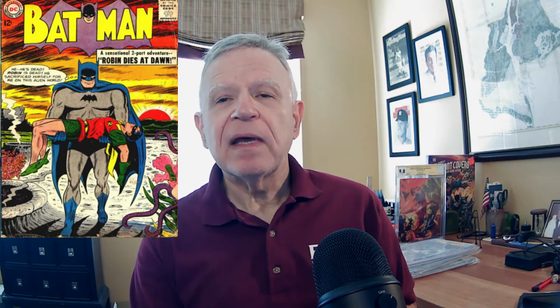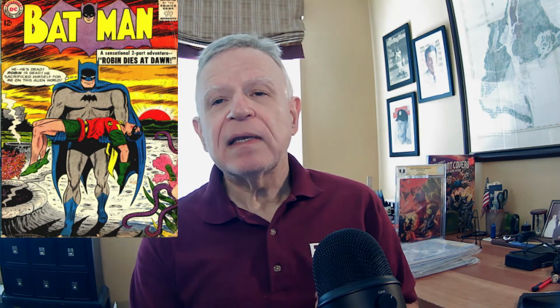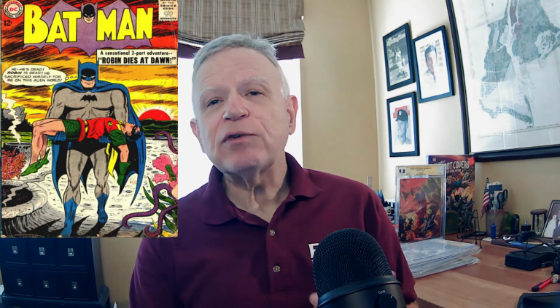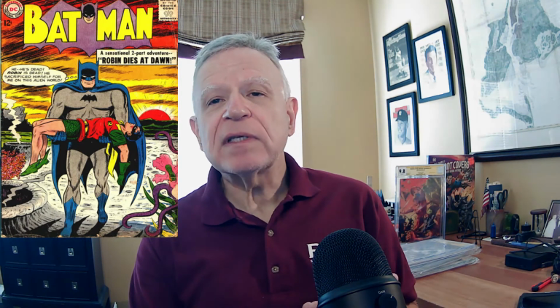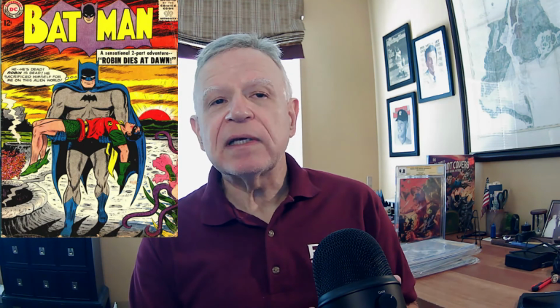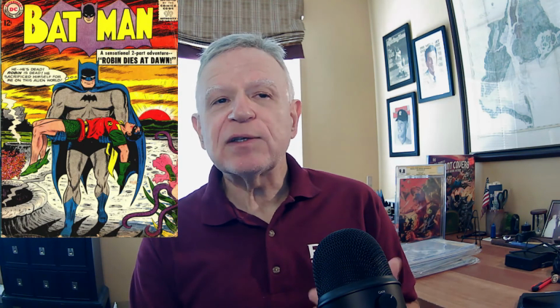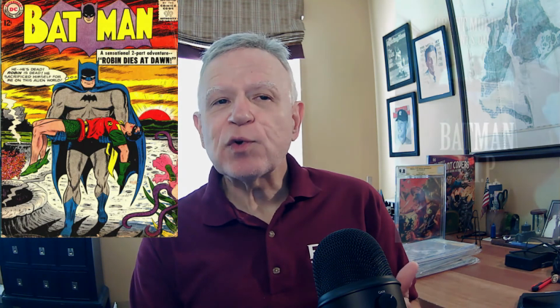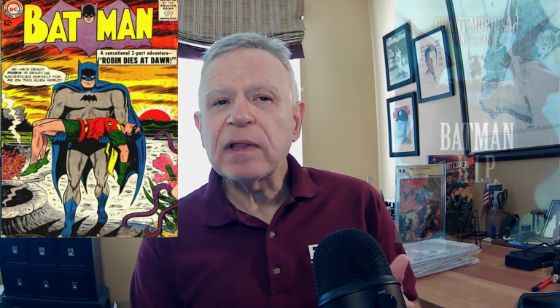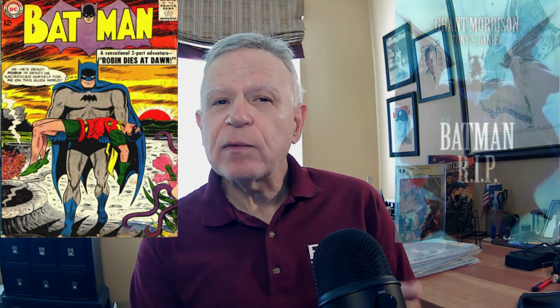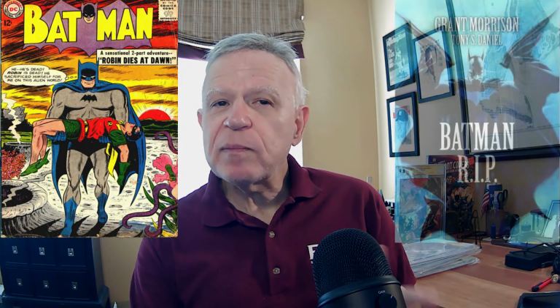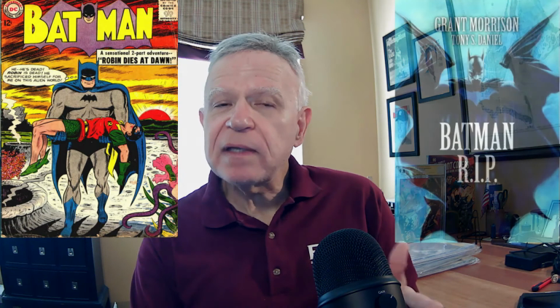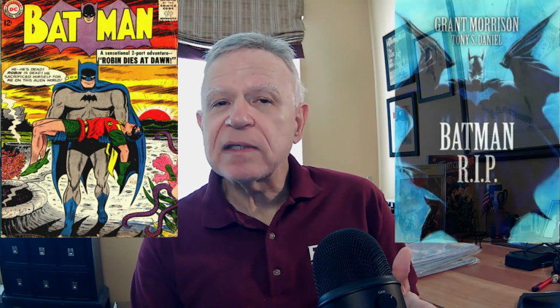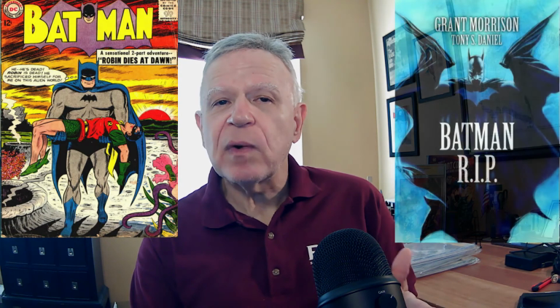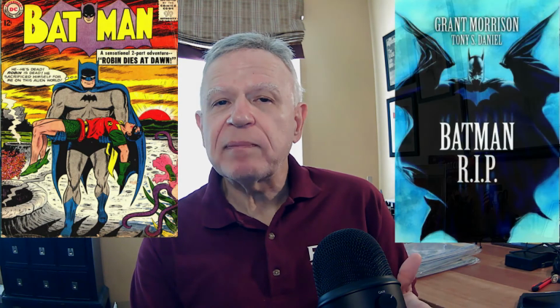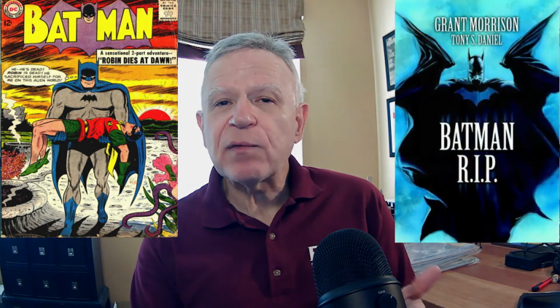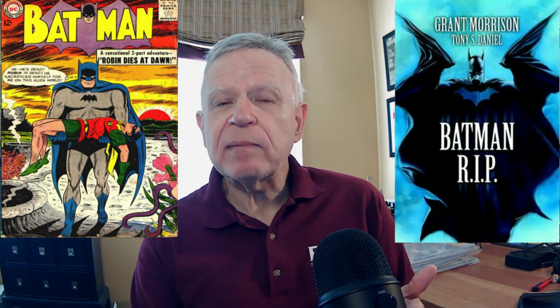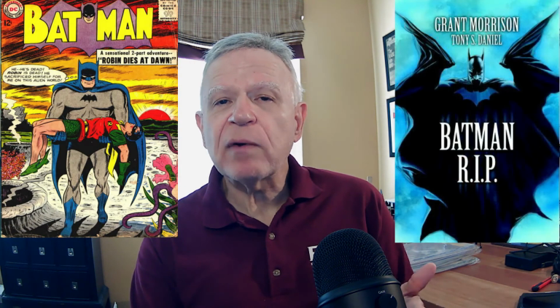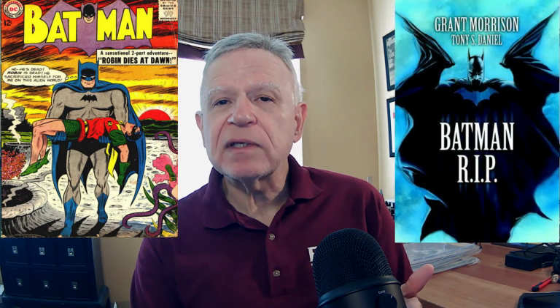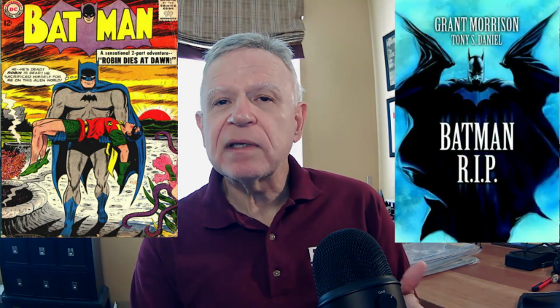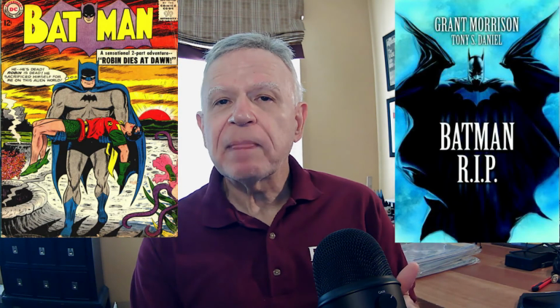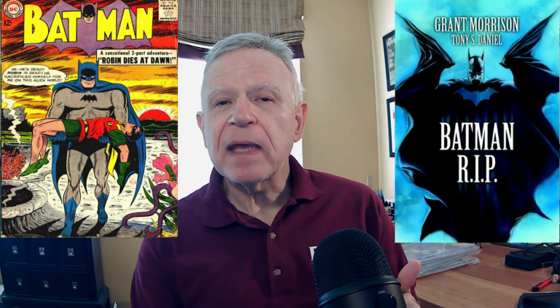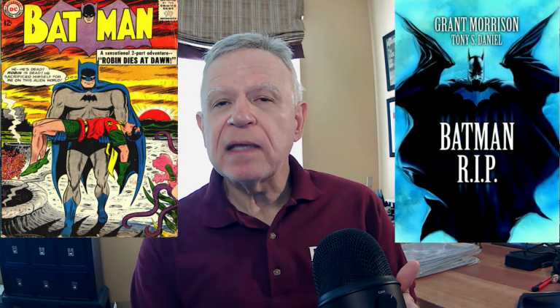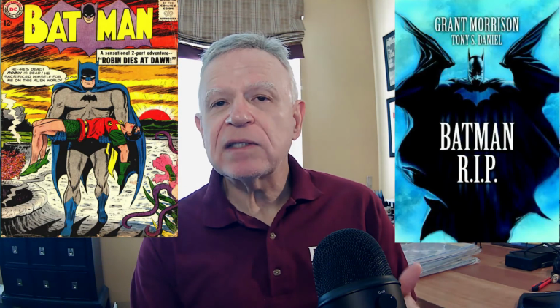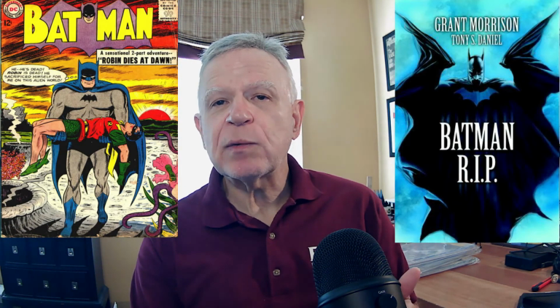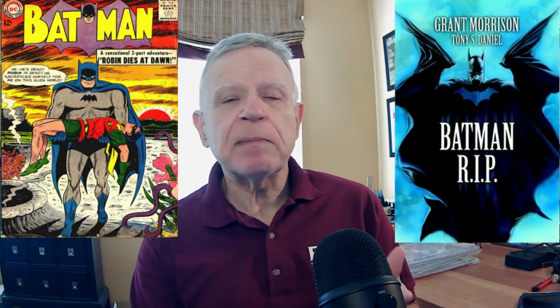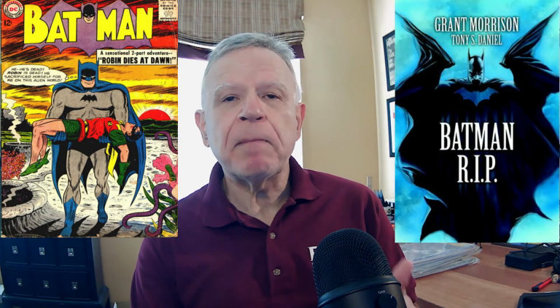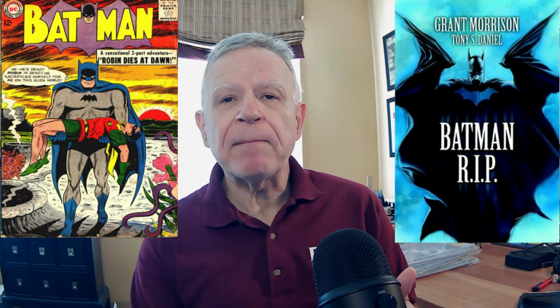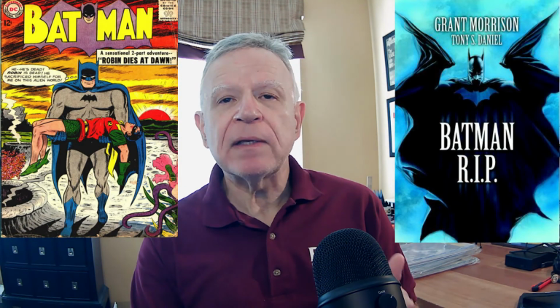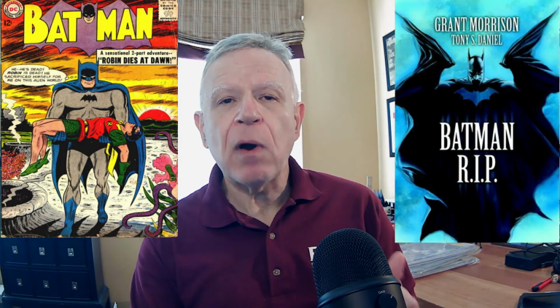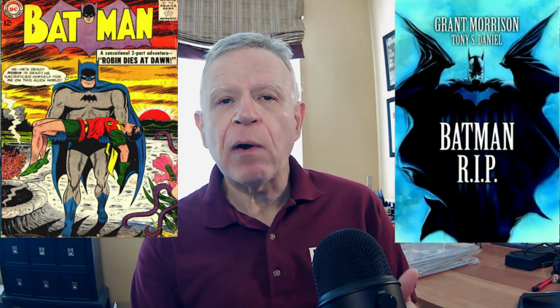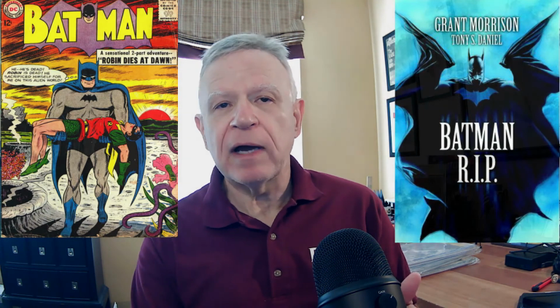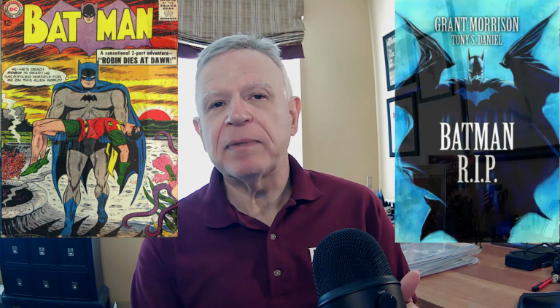Interestingly, the storyline was repeated somewhat by Grant Morrison in the series Batman R.I.P.